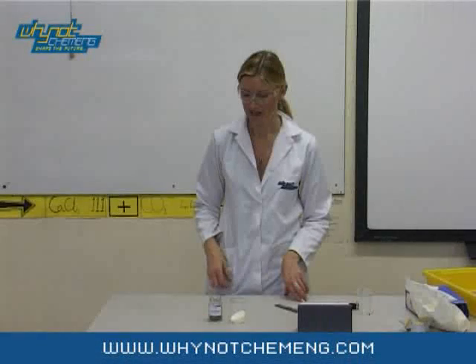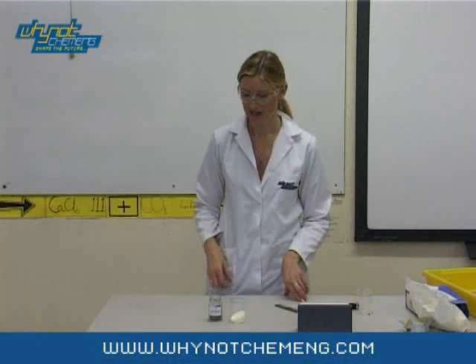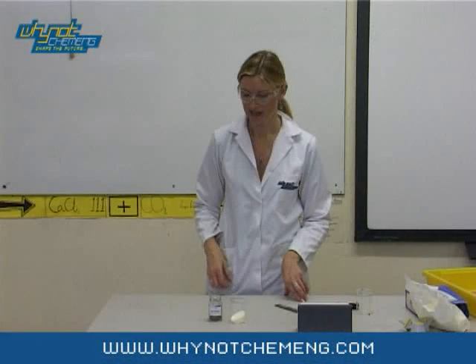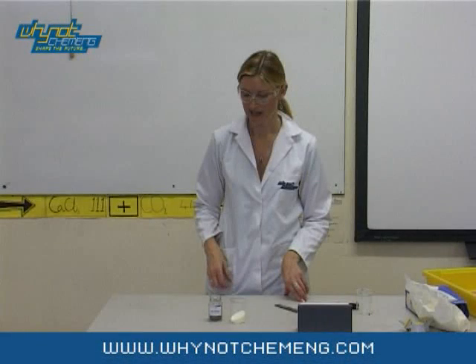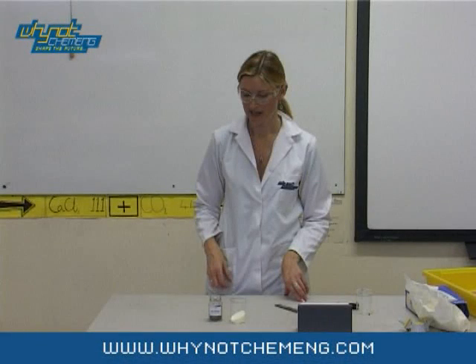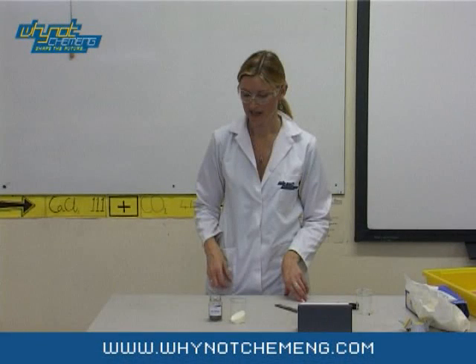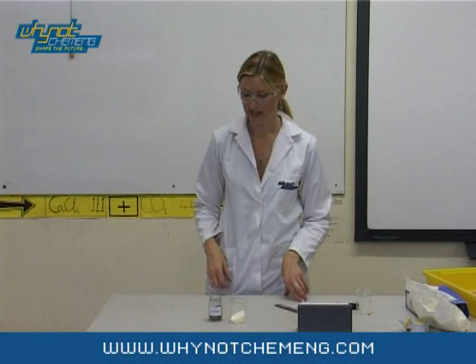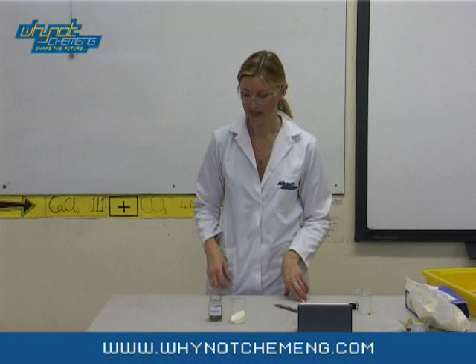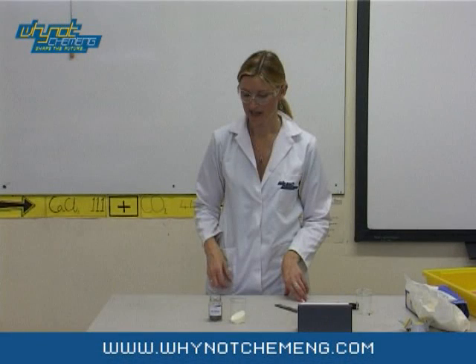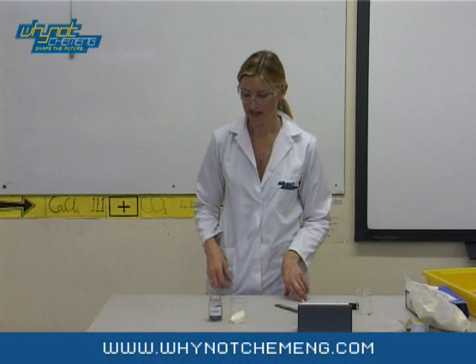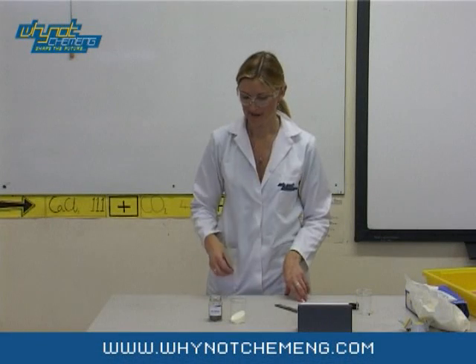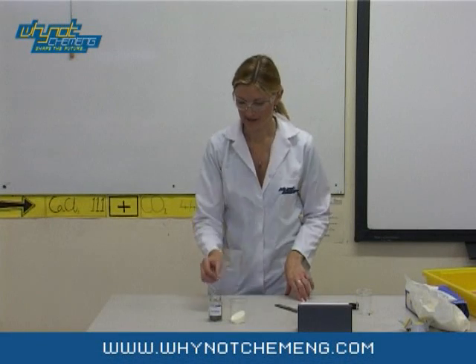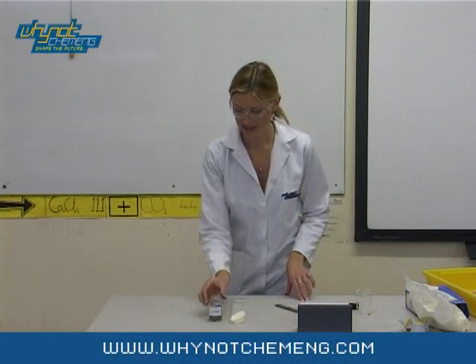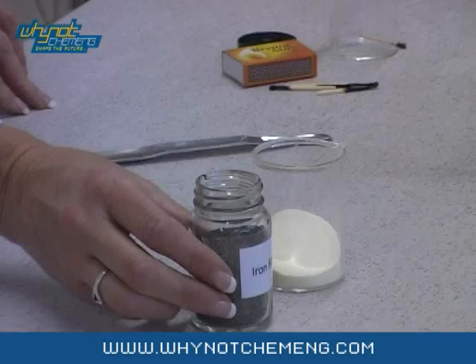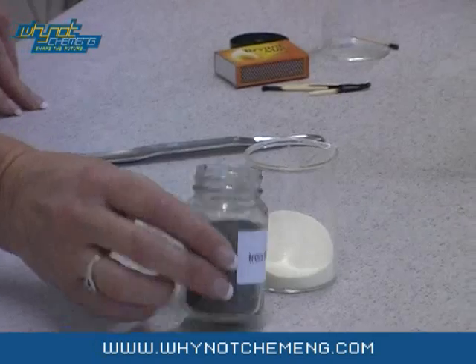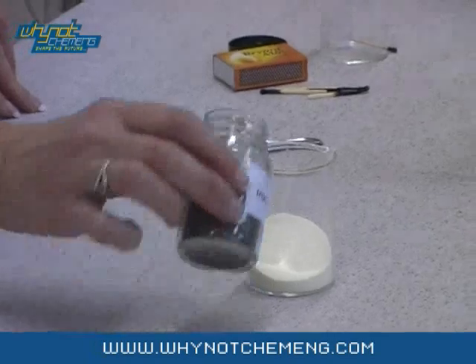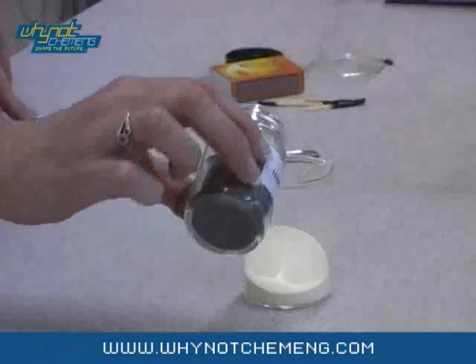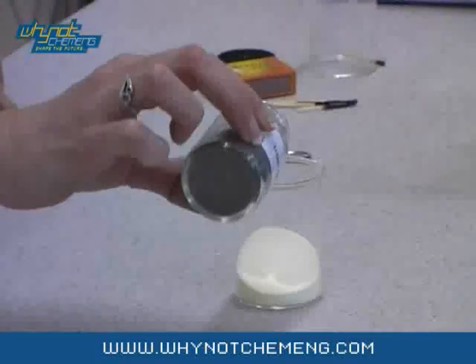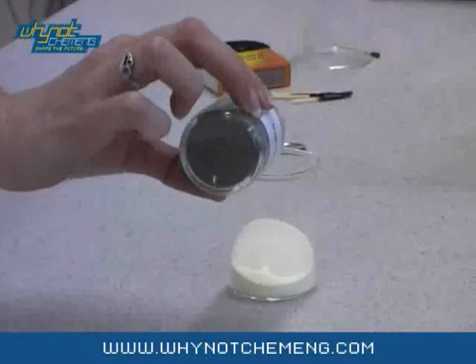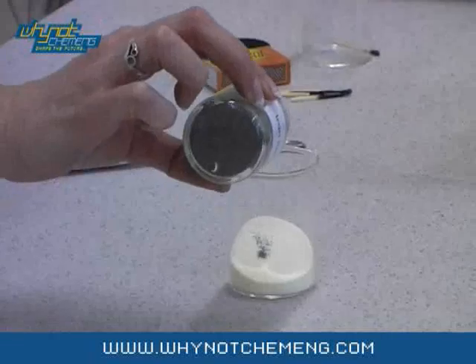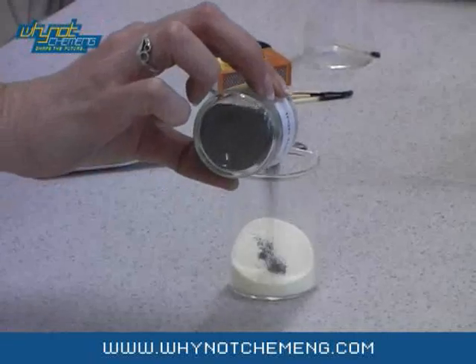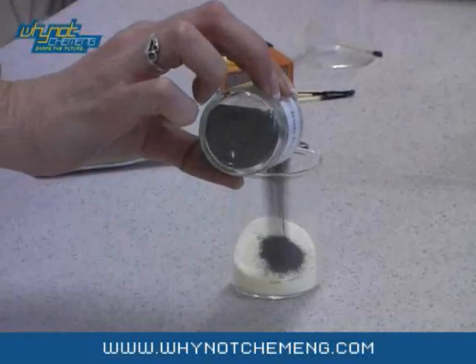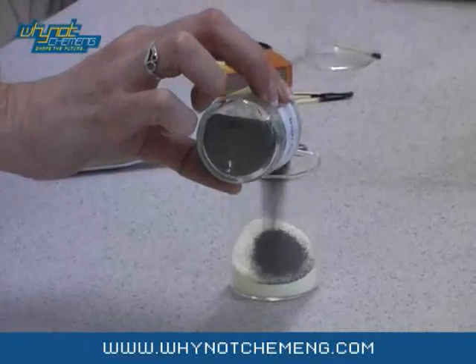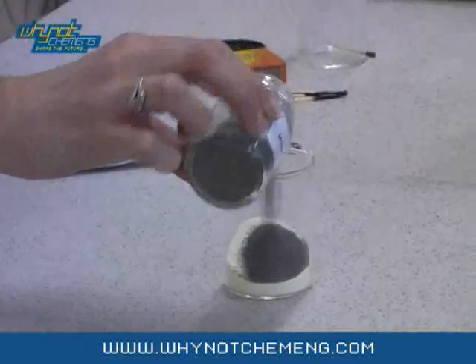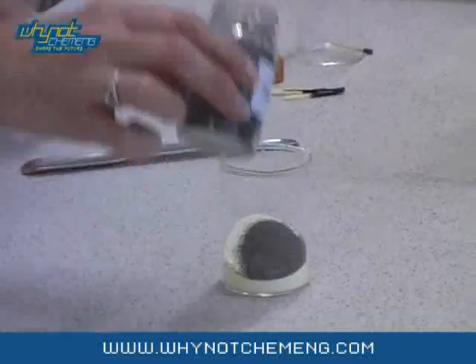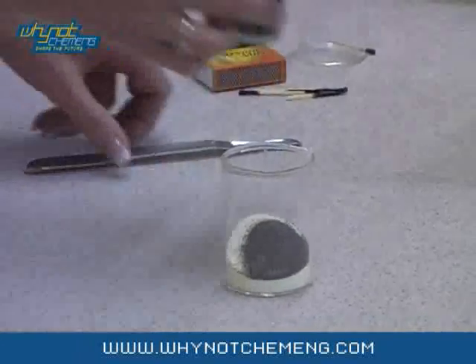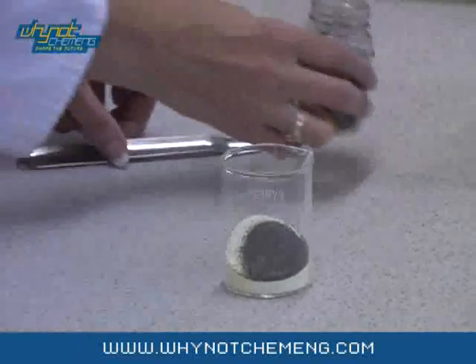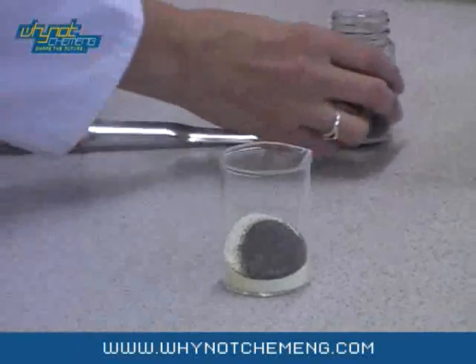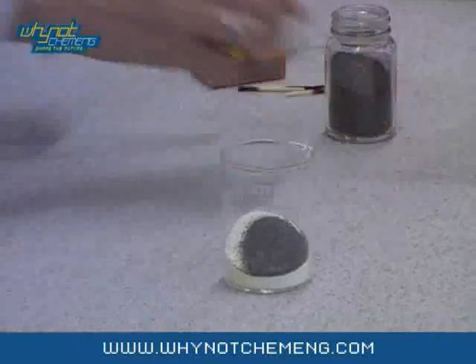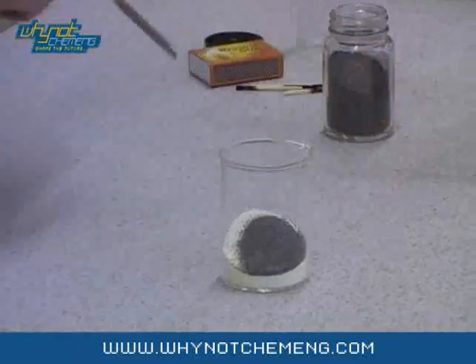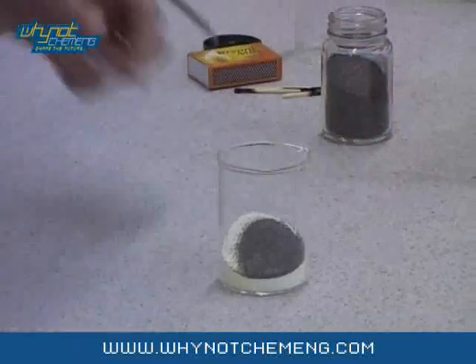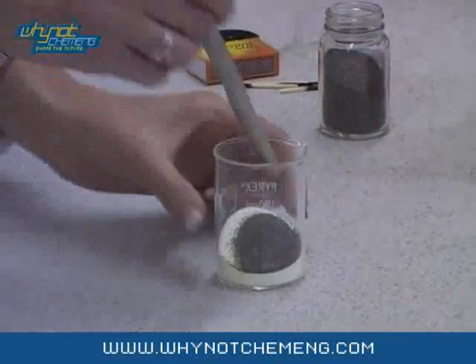All you really need for this demonstration is some coffee whitener. Supermarket's own brands seem to work best. For extra sparkle you can add some iron filings.